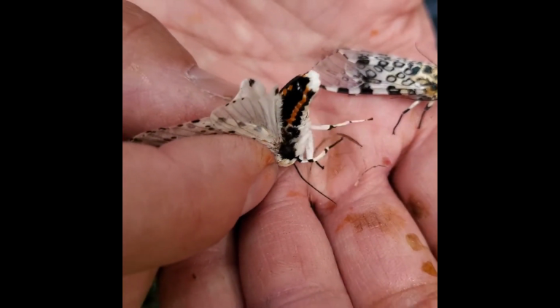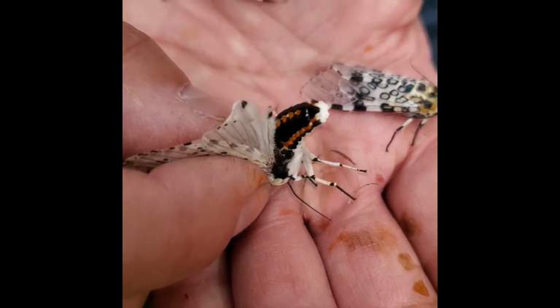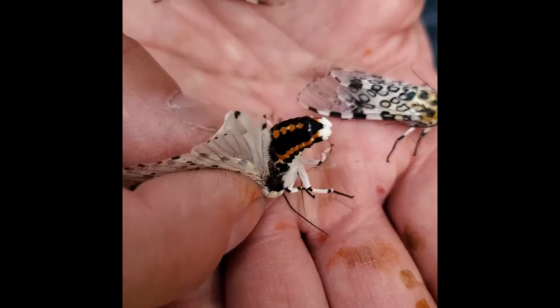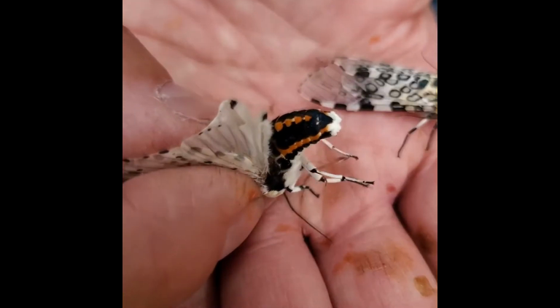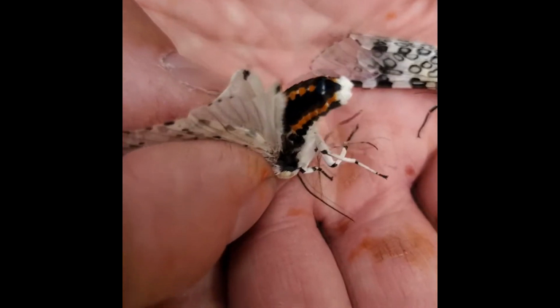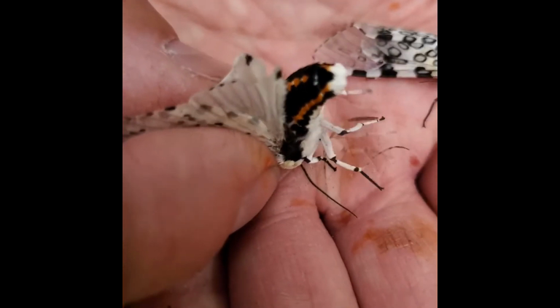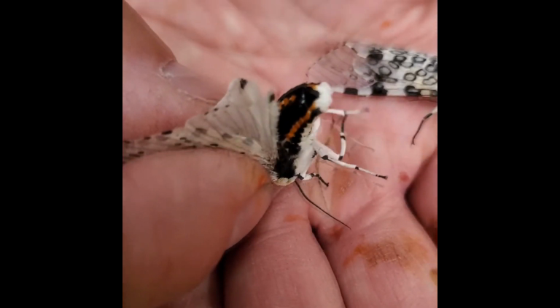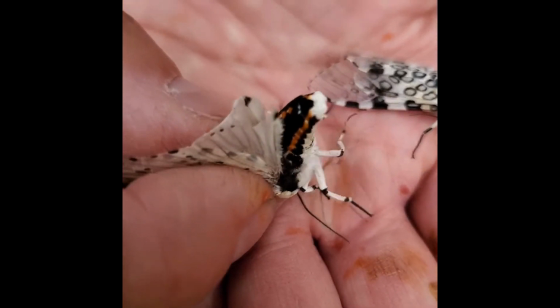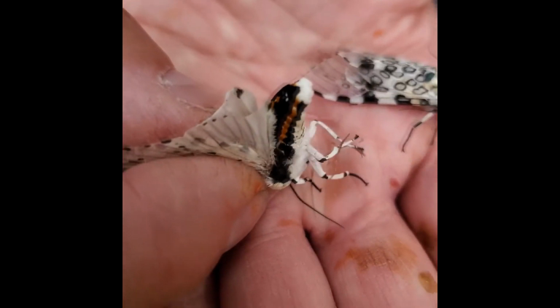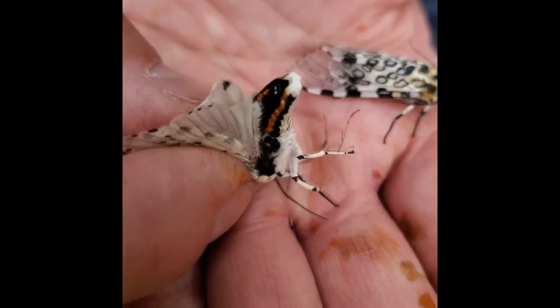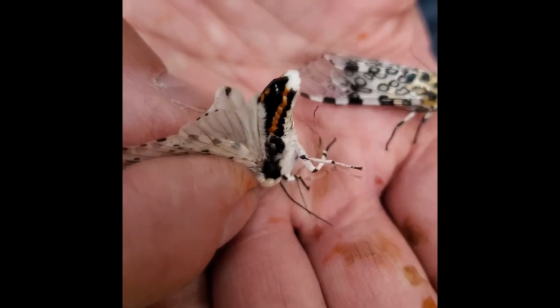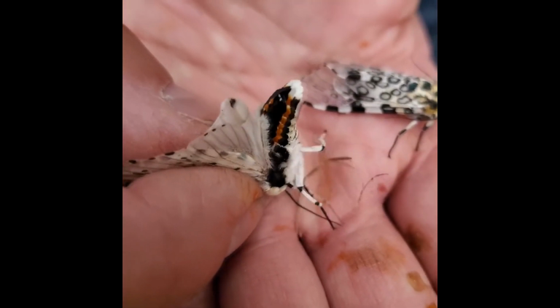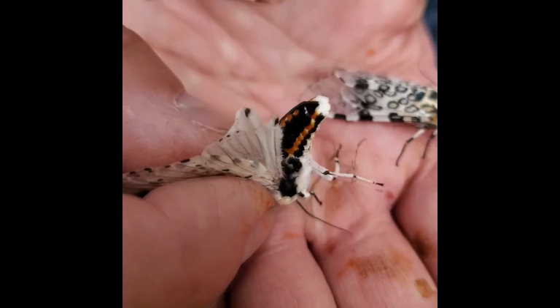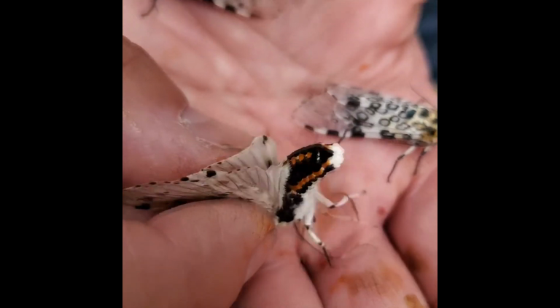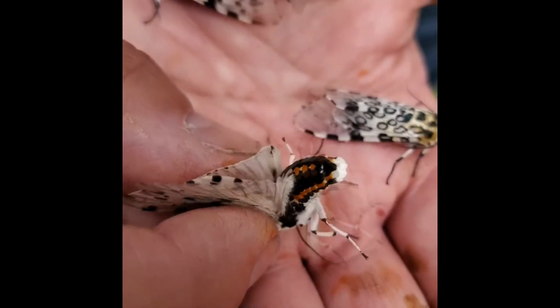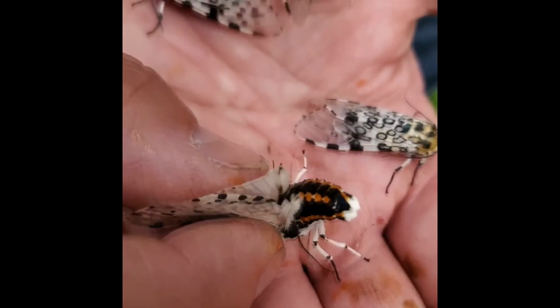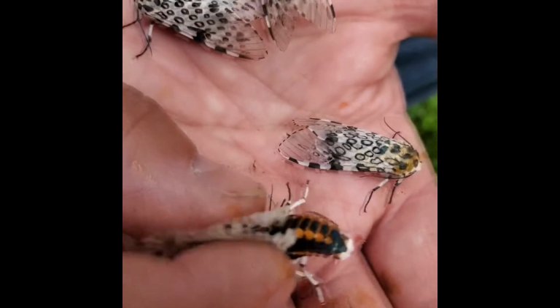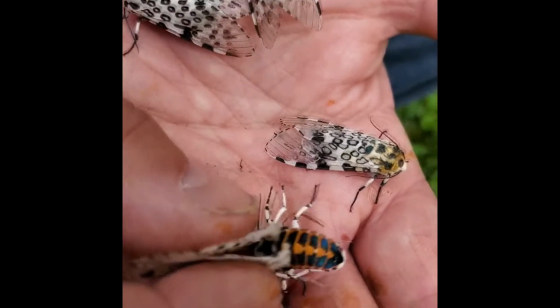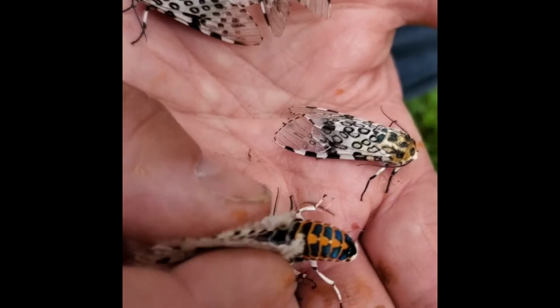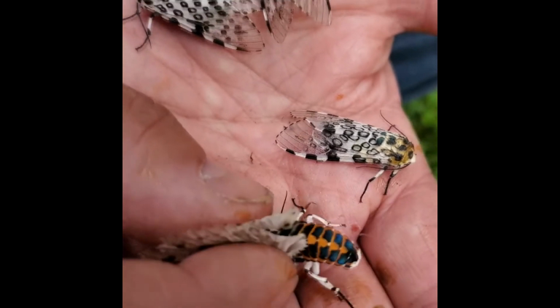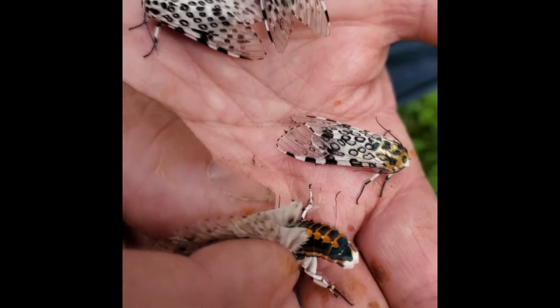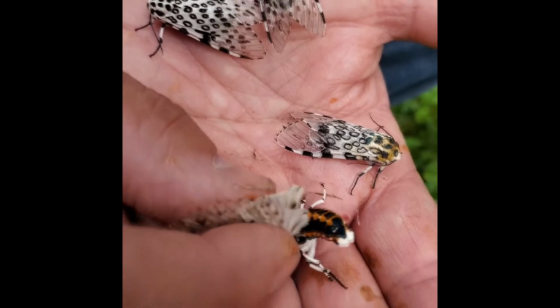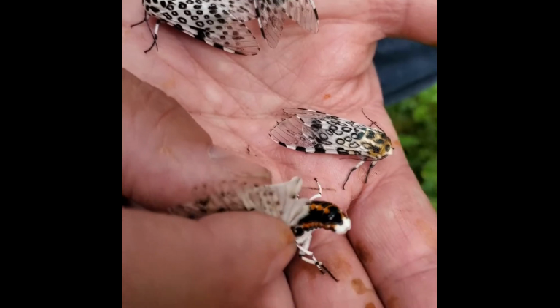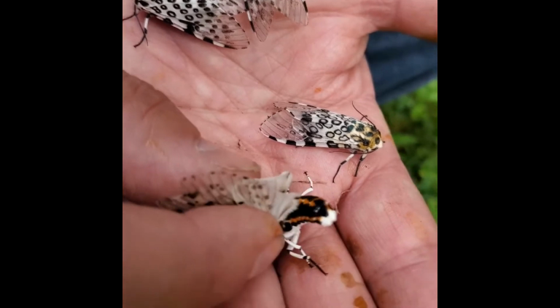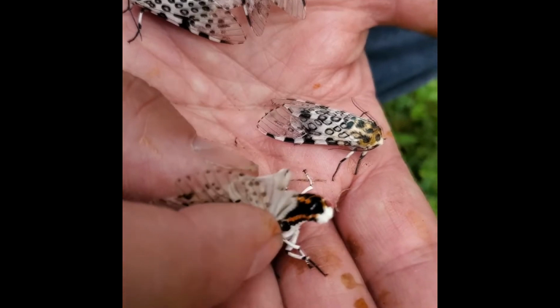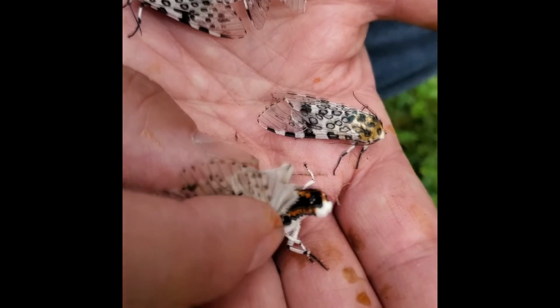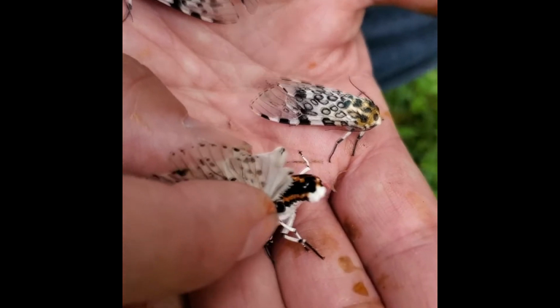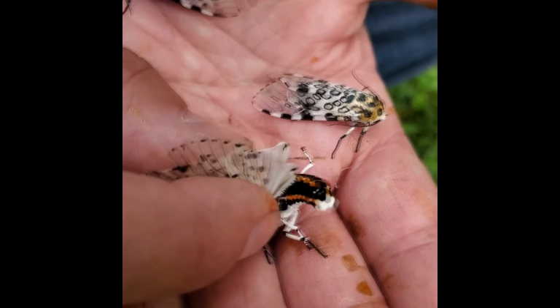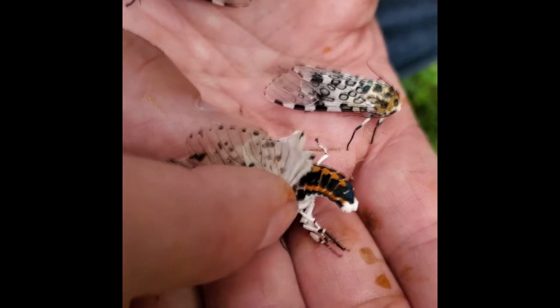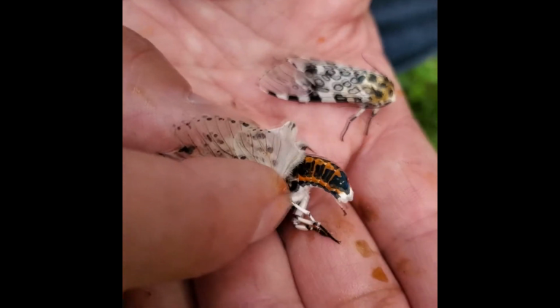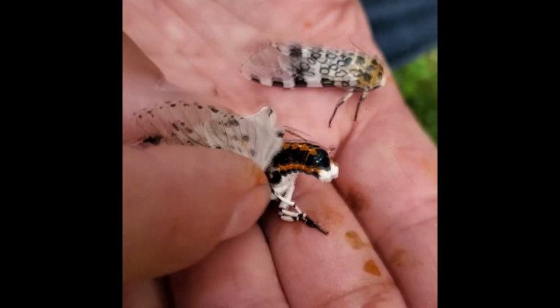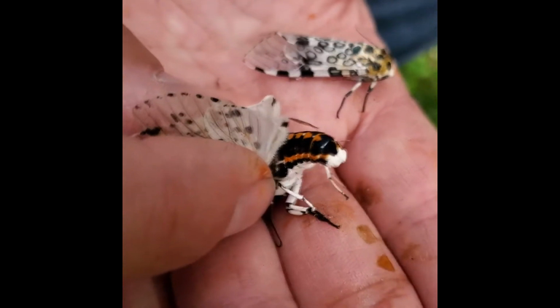These moths double it up with beautiful colors on the abdomens — that iridescent blue is amazing.